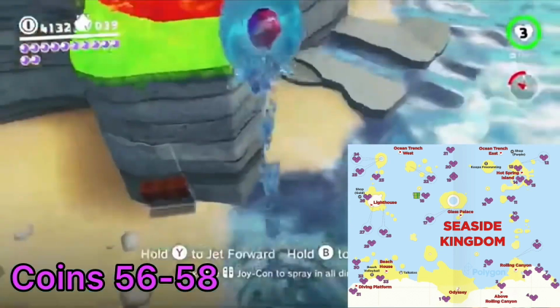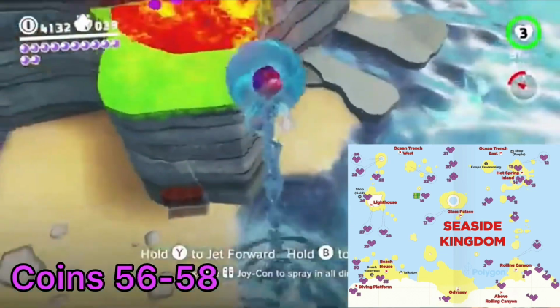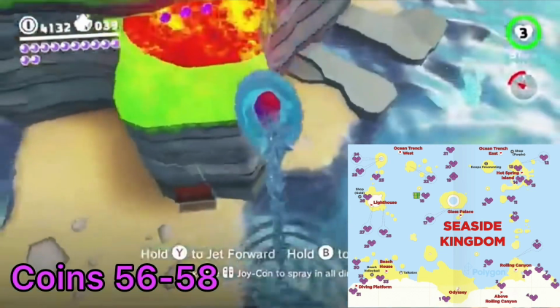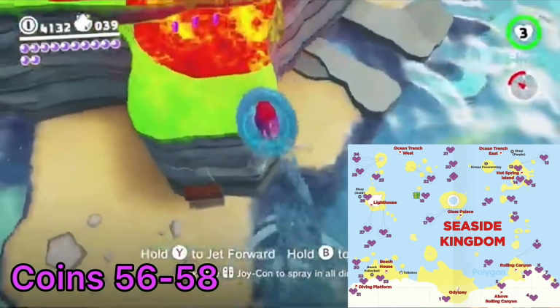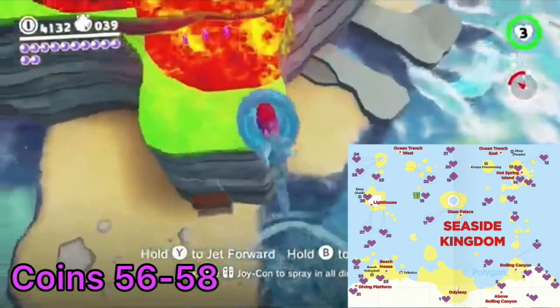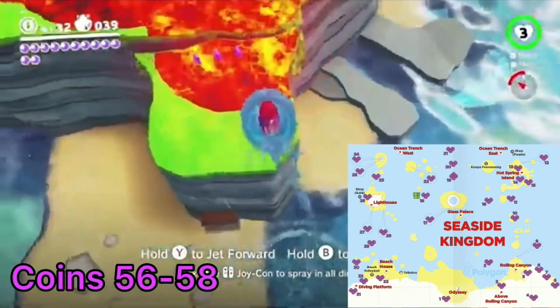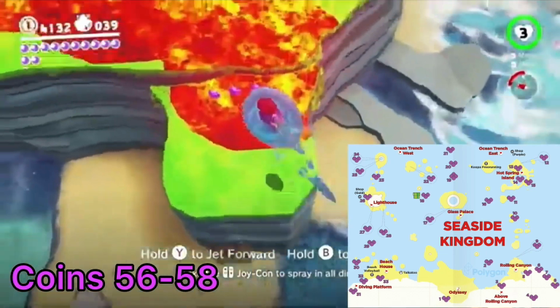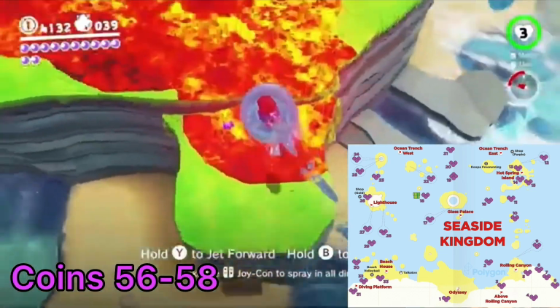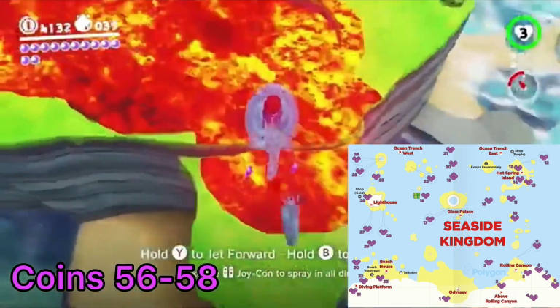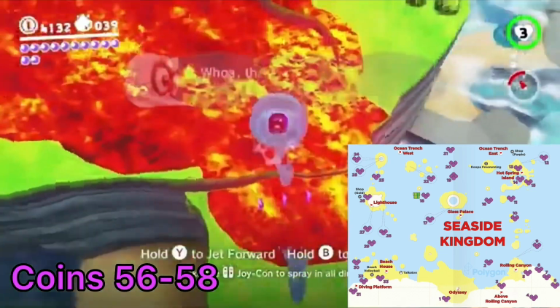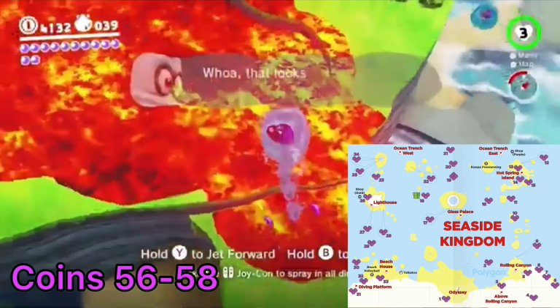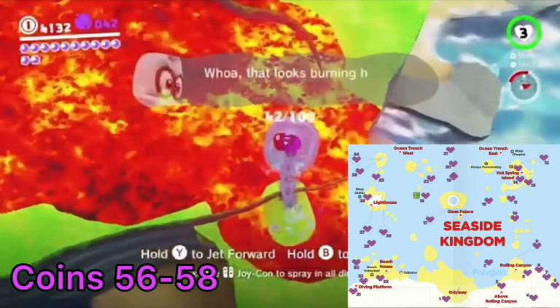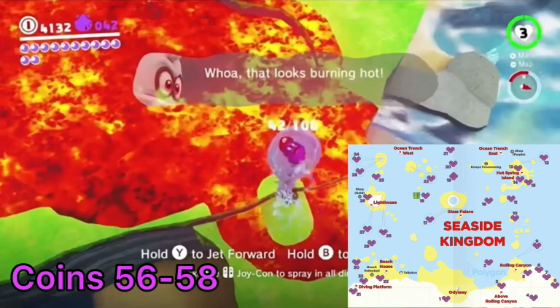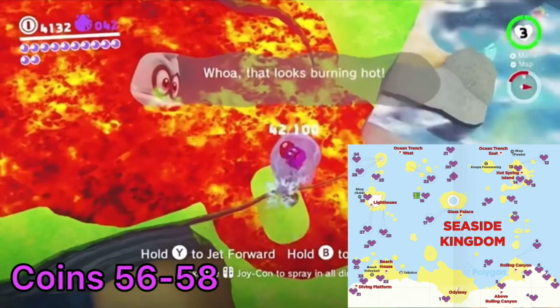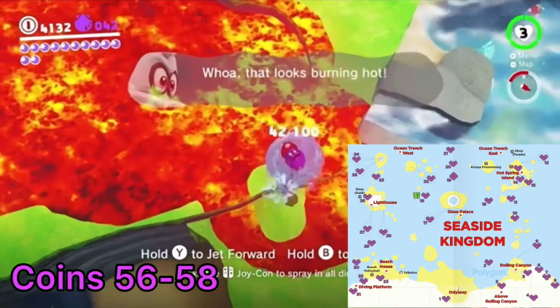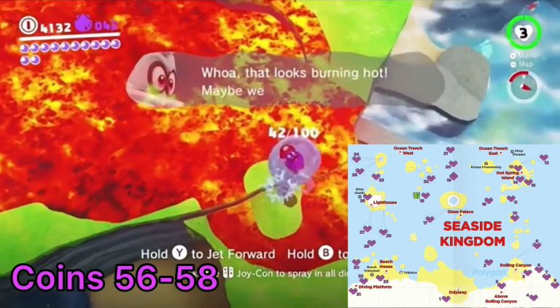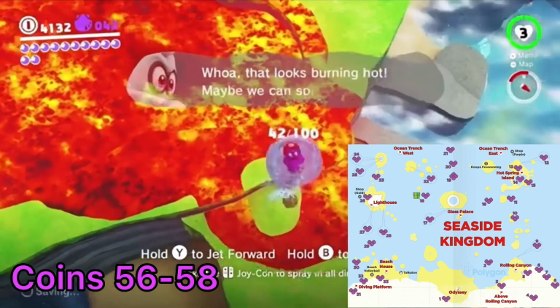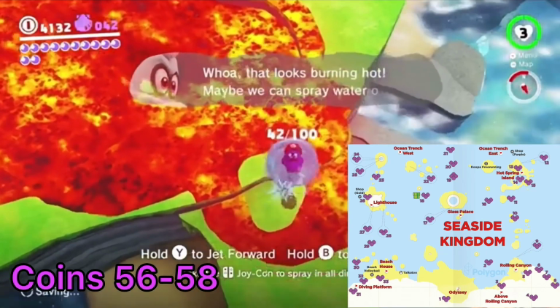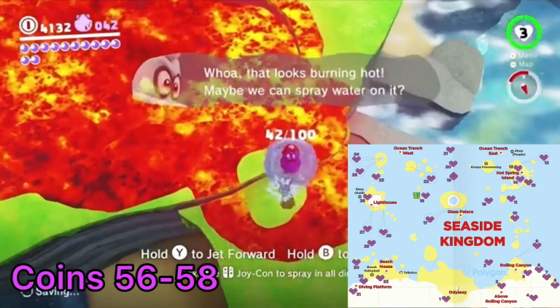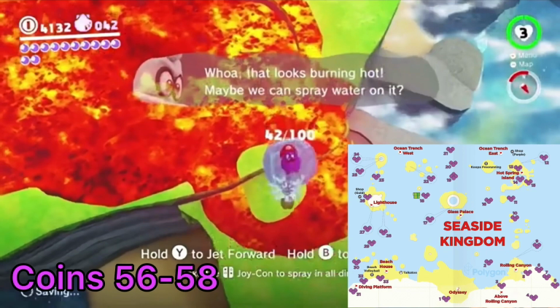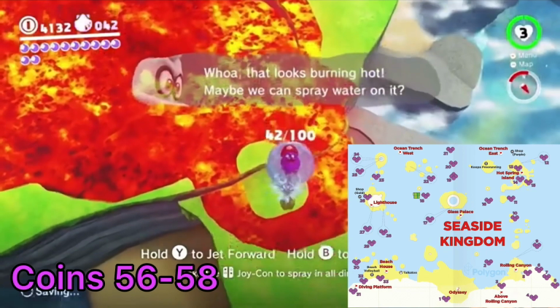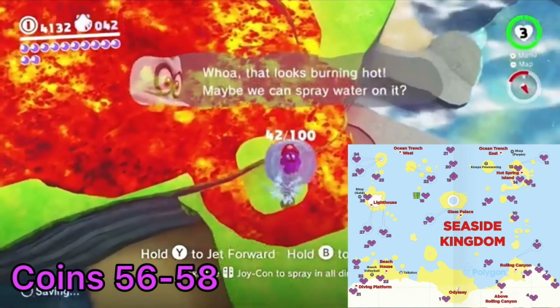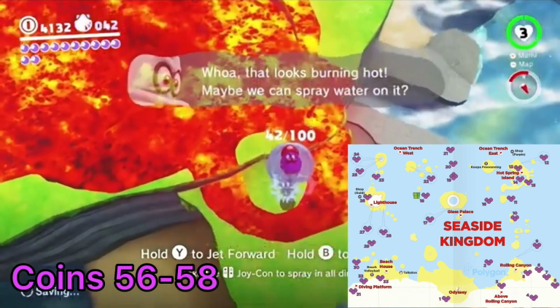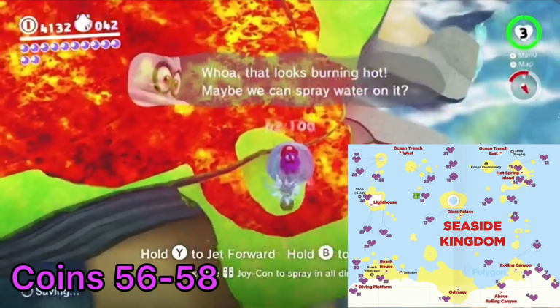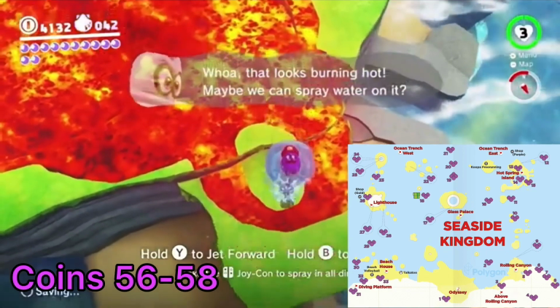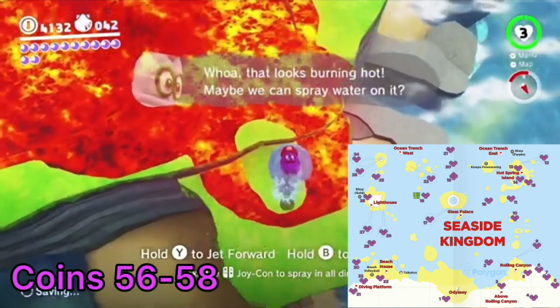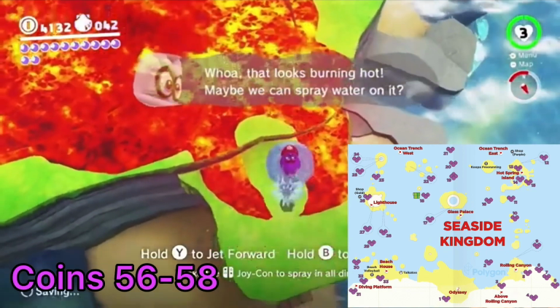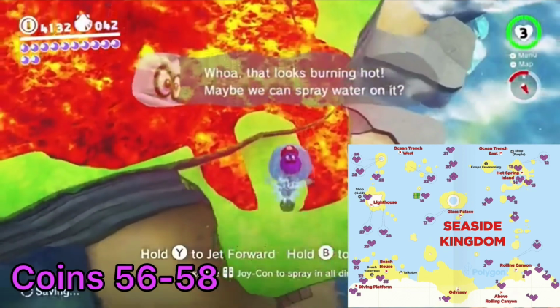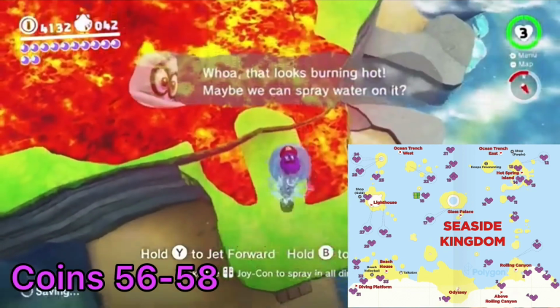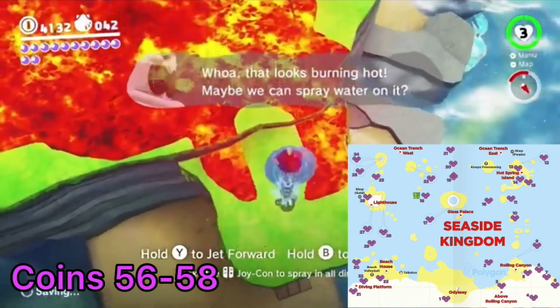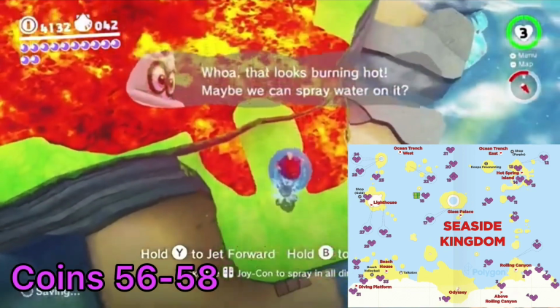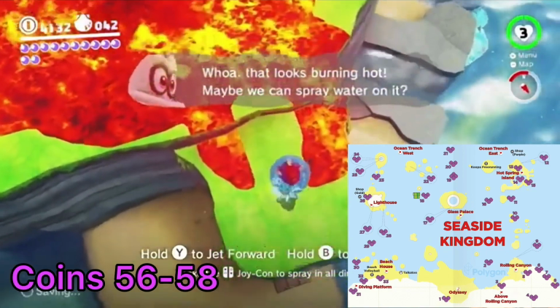Warp to Hot Springs Island. There are three coins just beyond the umbrella that you can see if you face southeast.